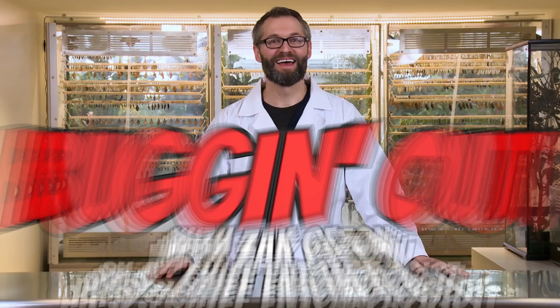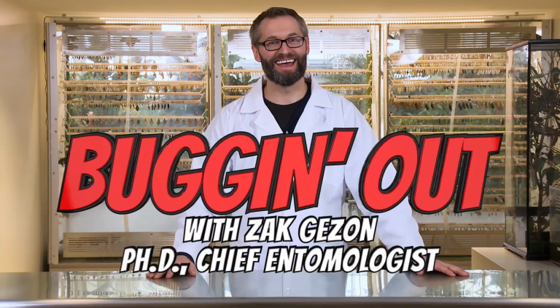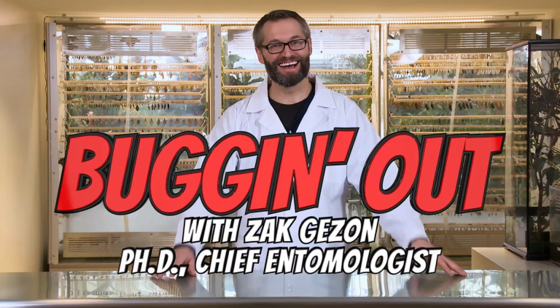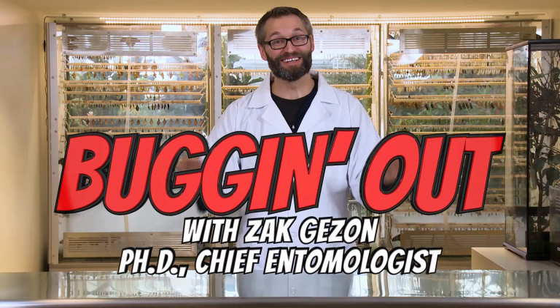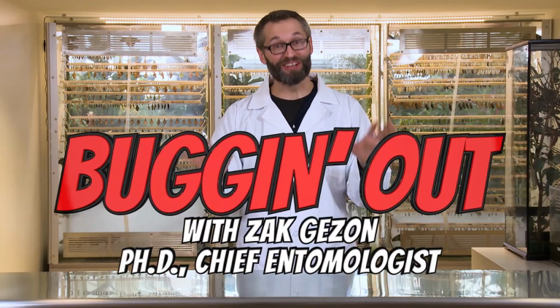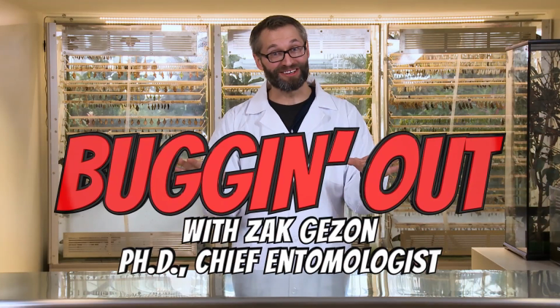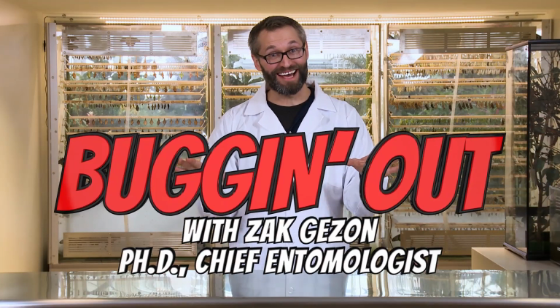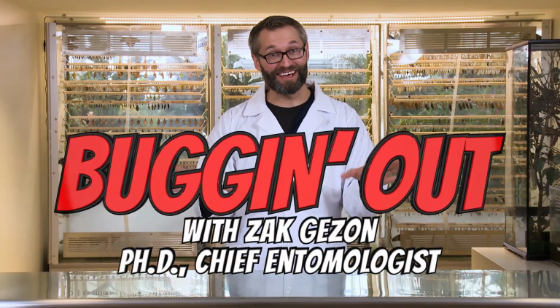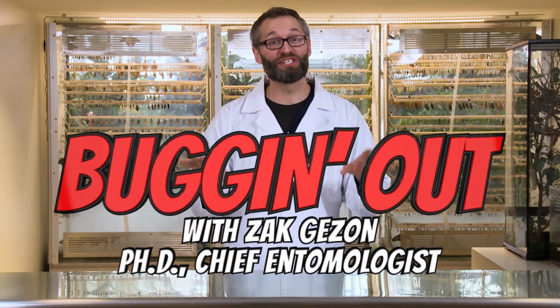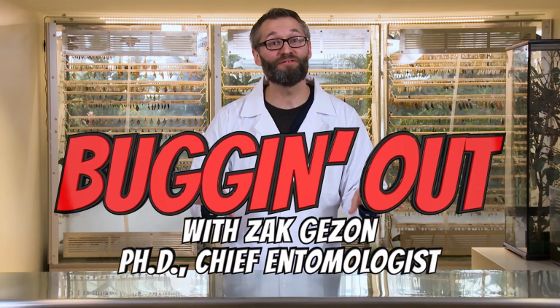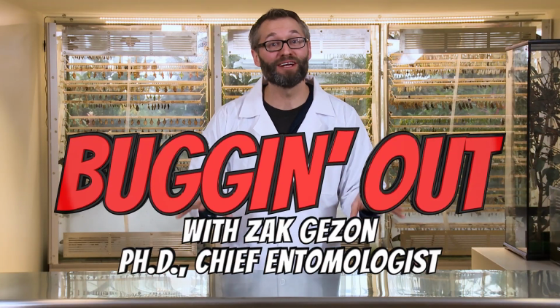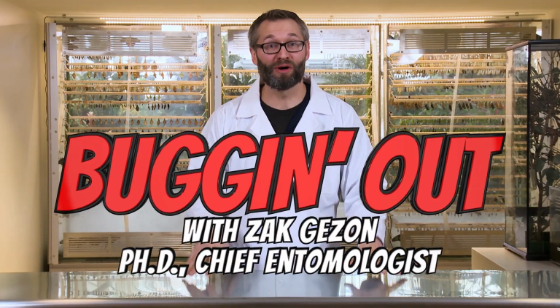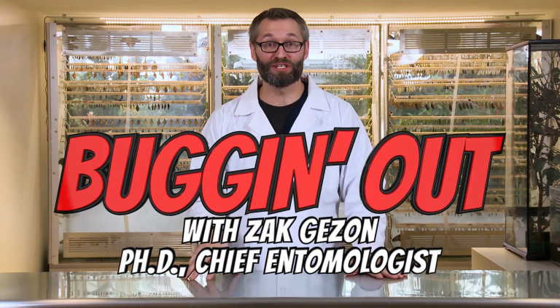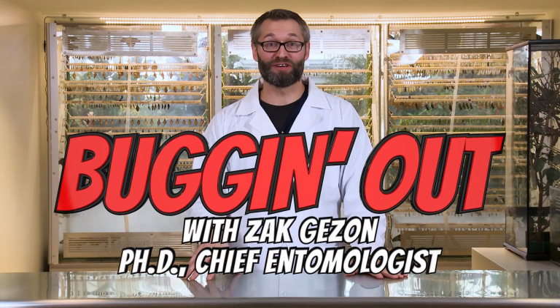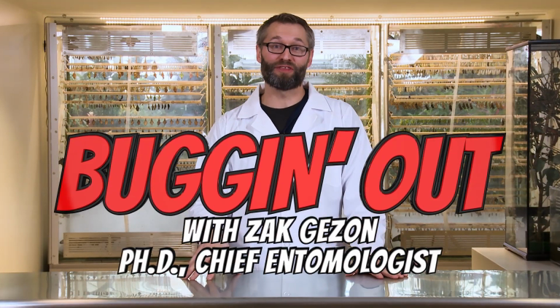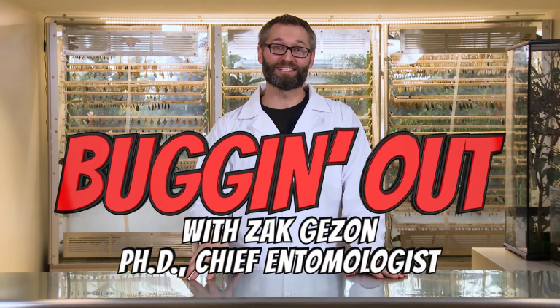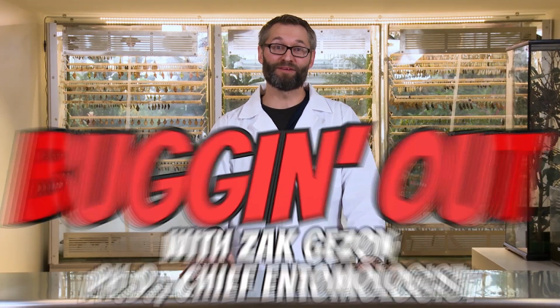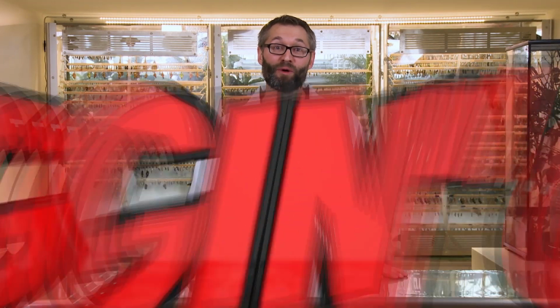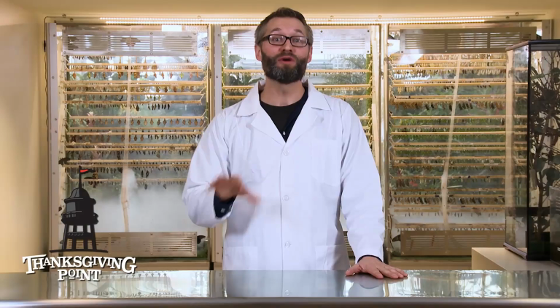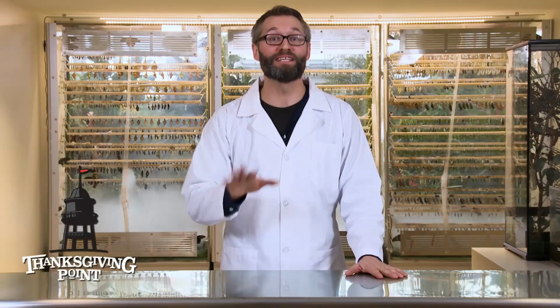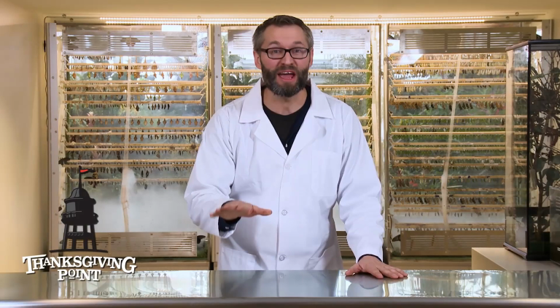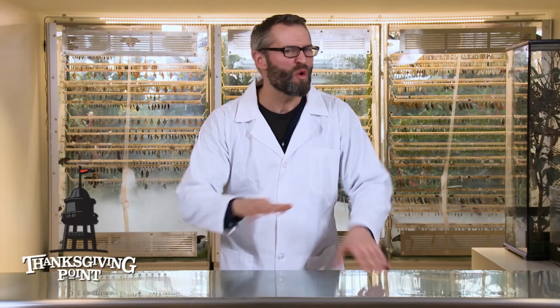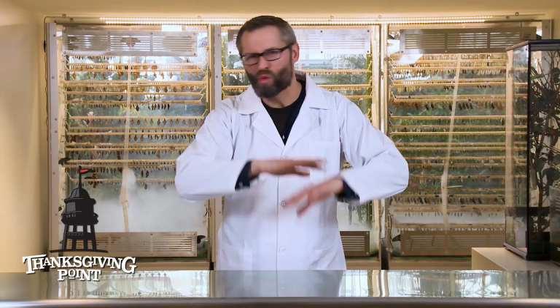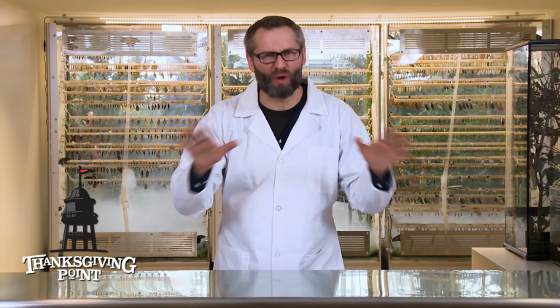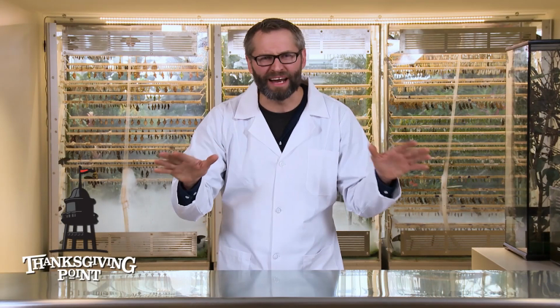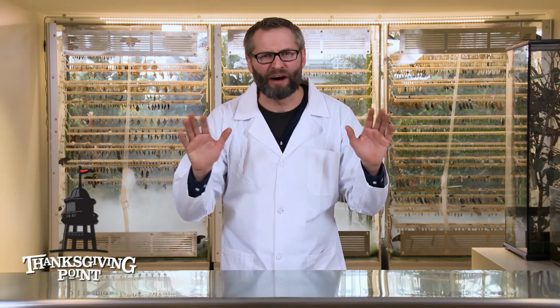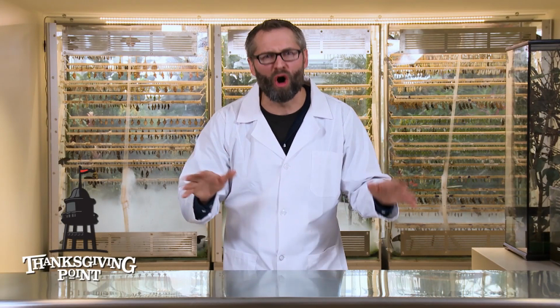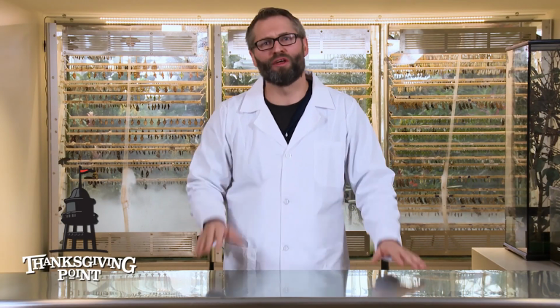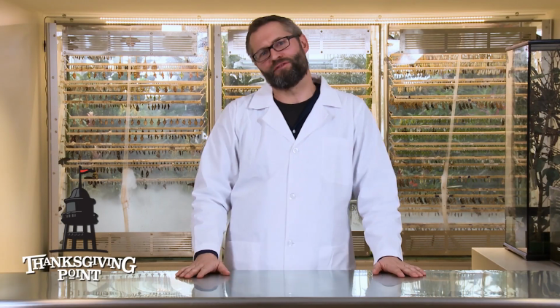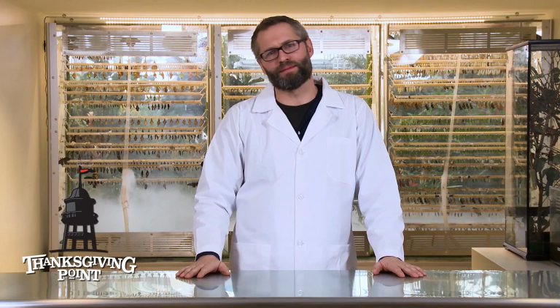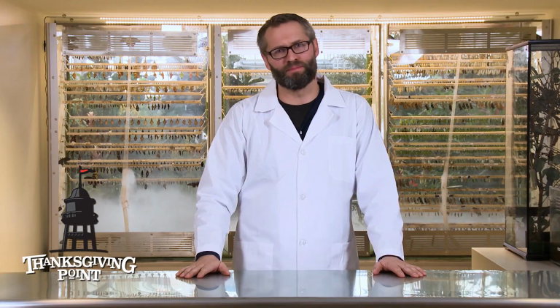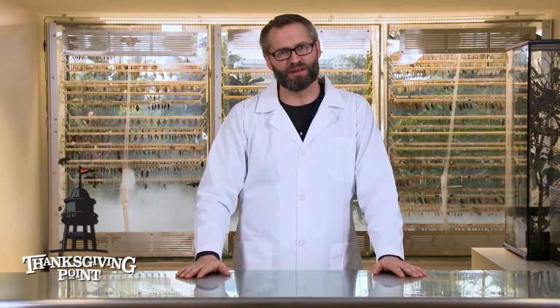Hey guys, Dr. Zach here, Chief Entomologist here at Thanksgiving Point. Today, we're breaking down all the different types of bugs.